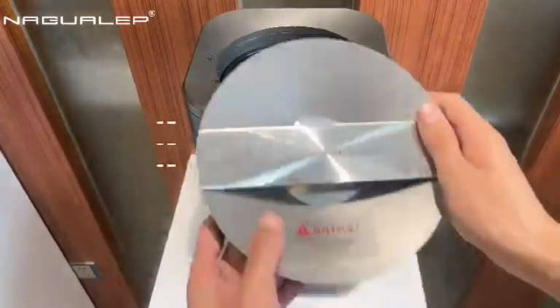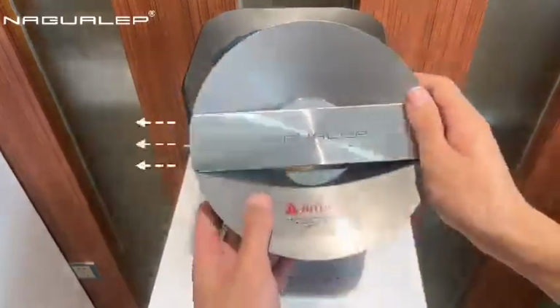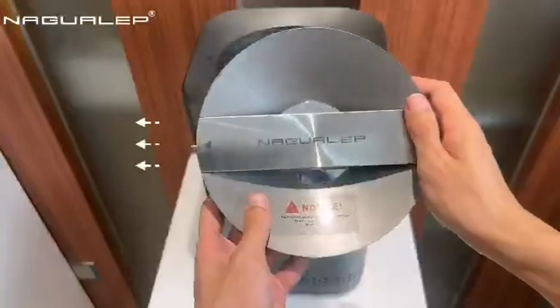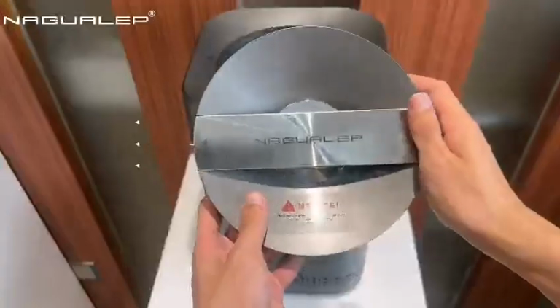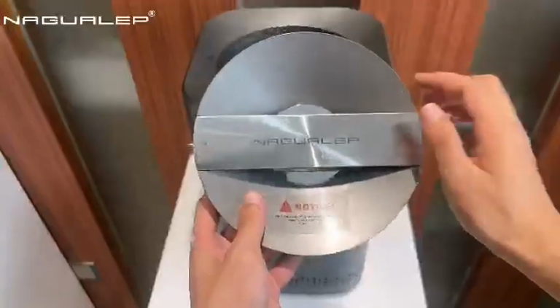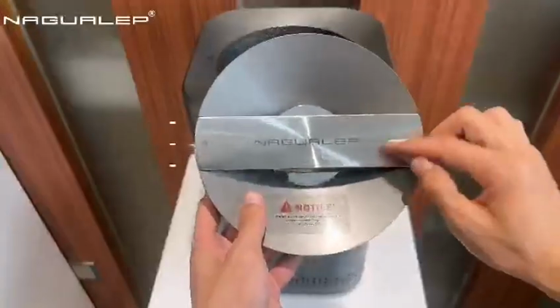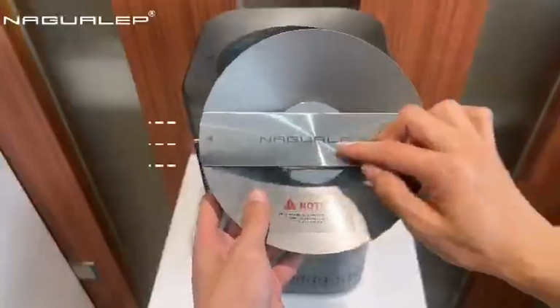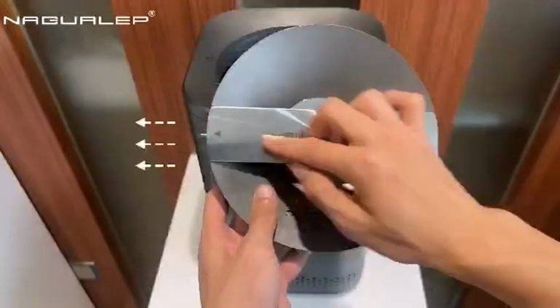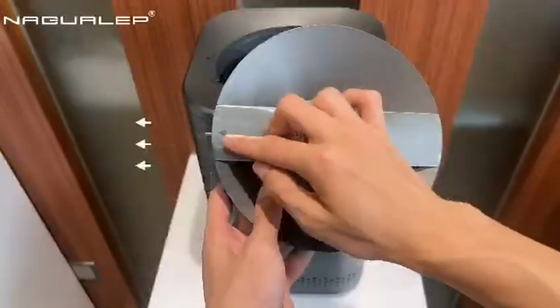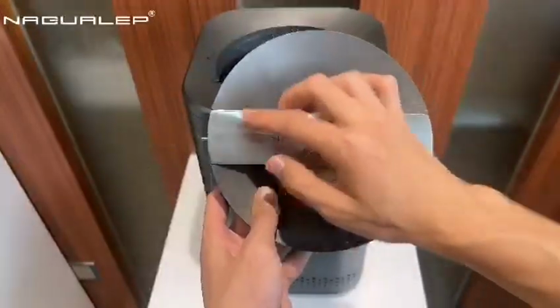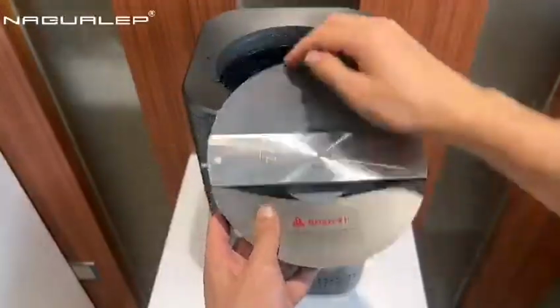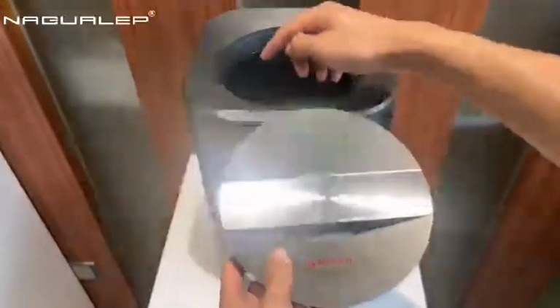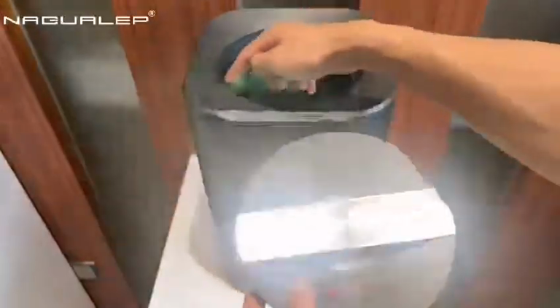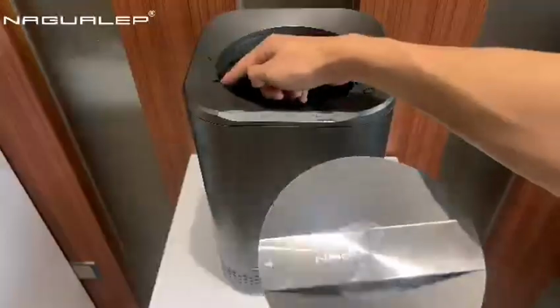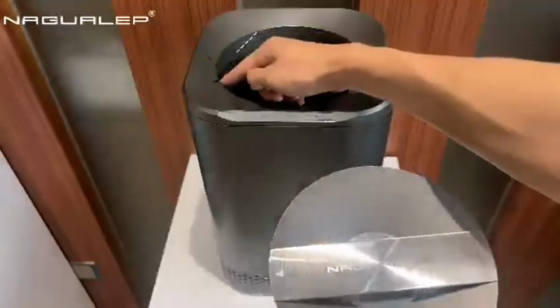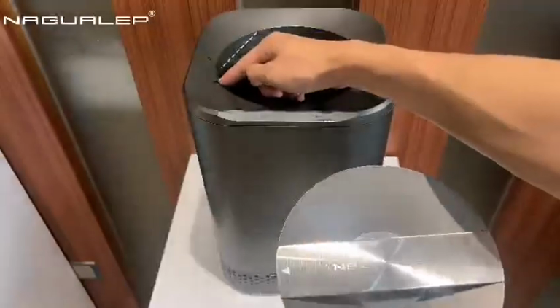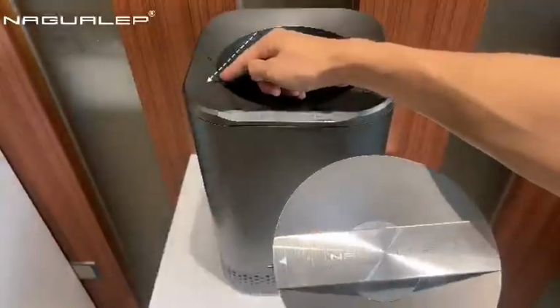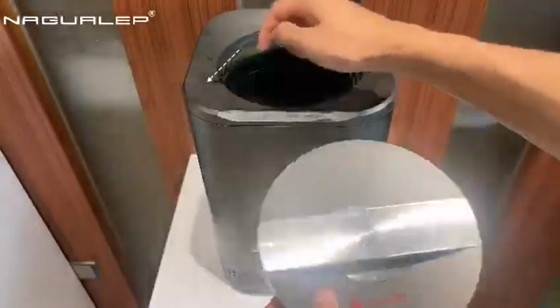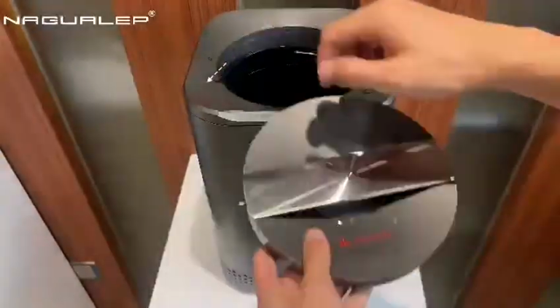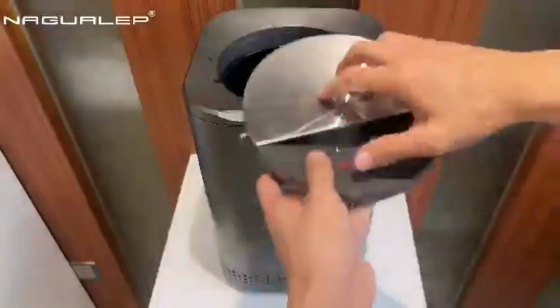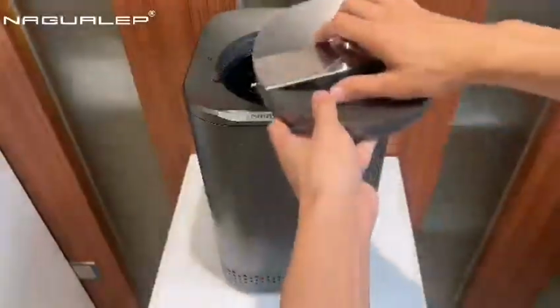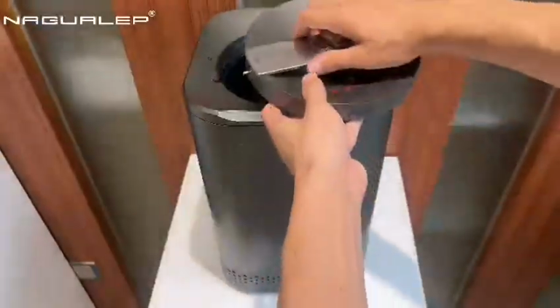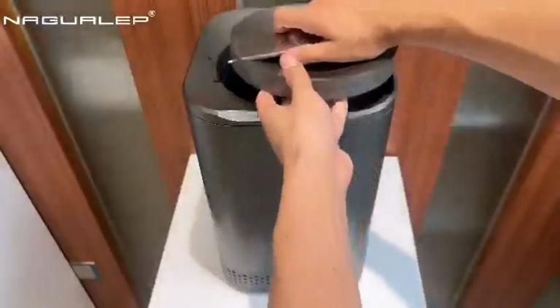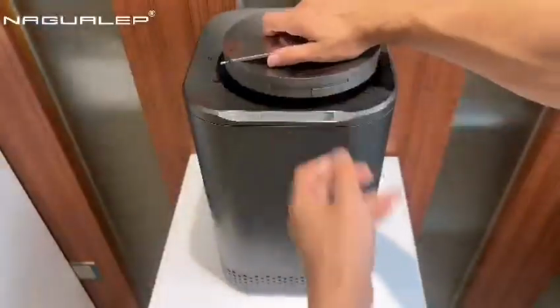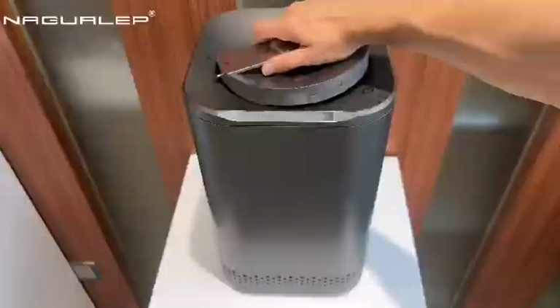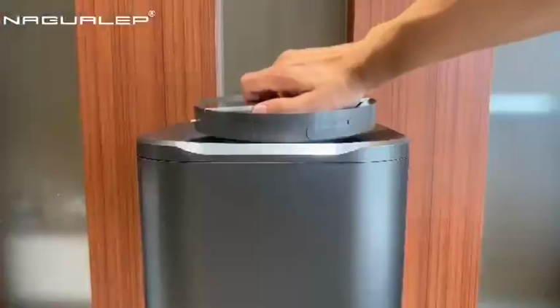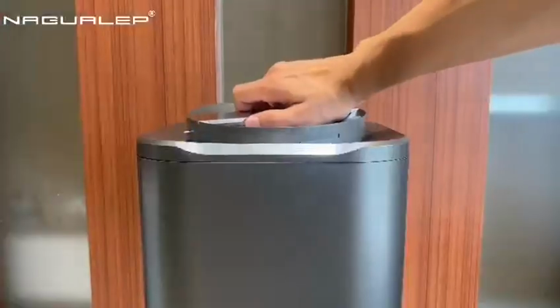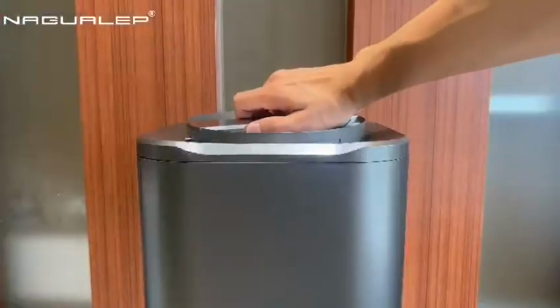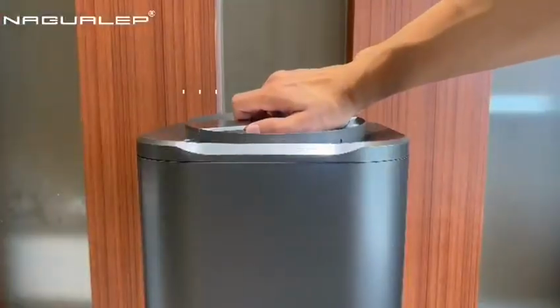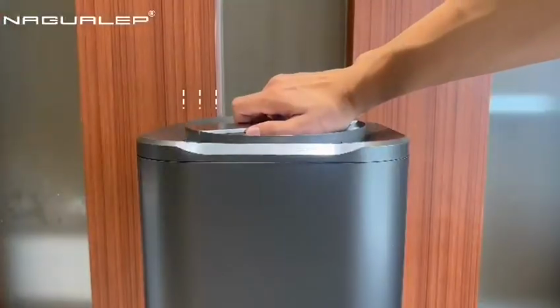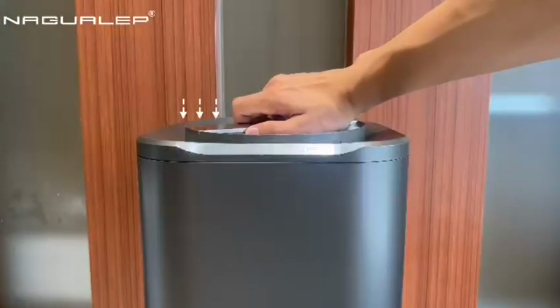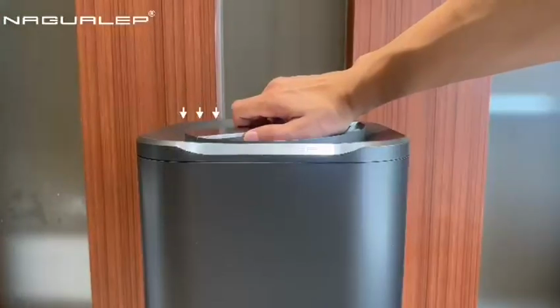Observe the direction of the machine lid. Align the inner bucket. Place in and lock.